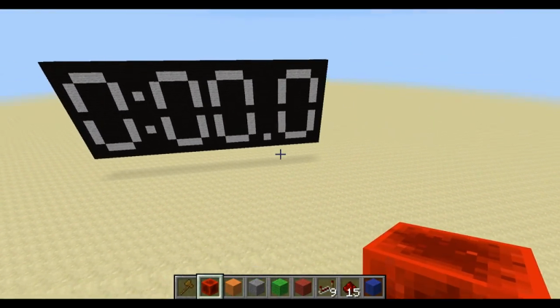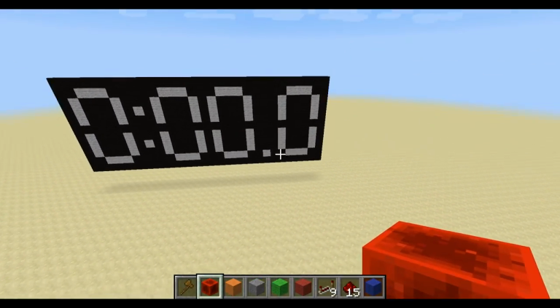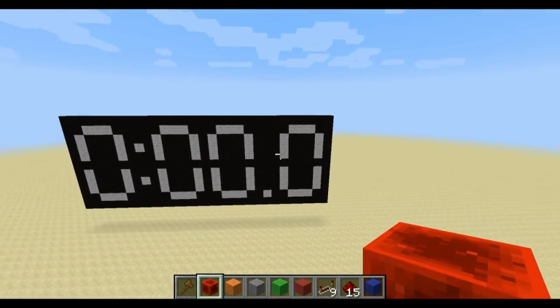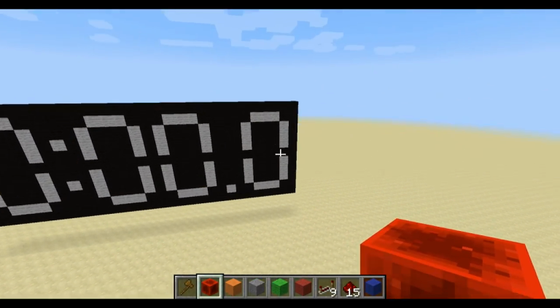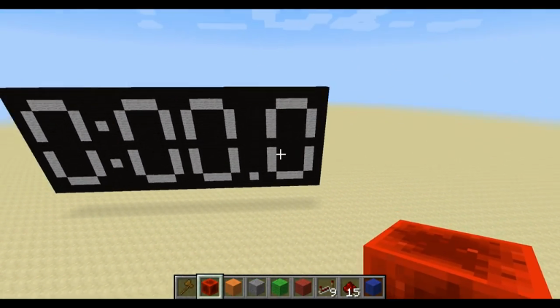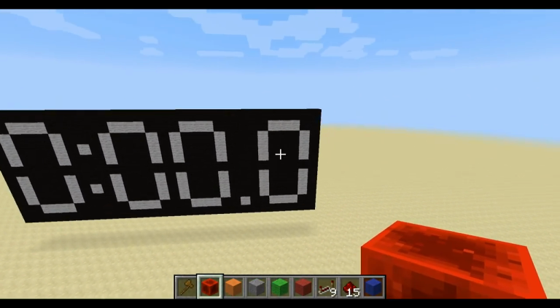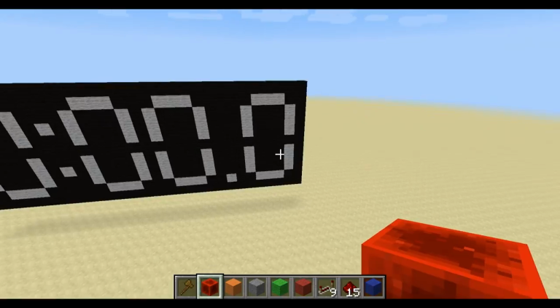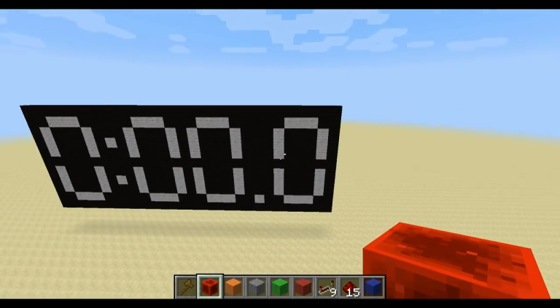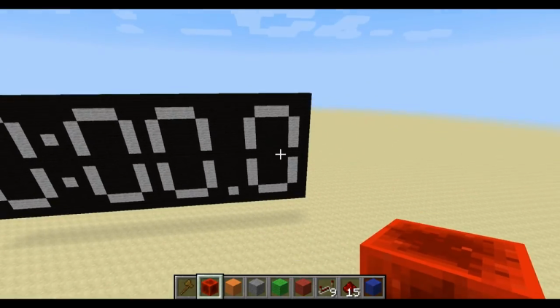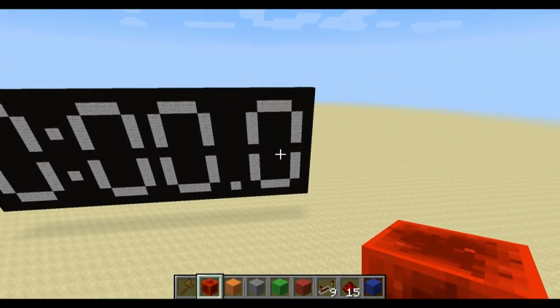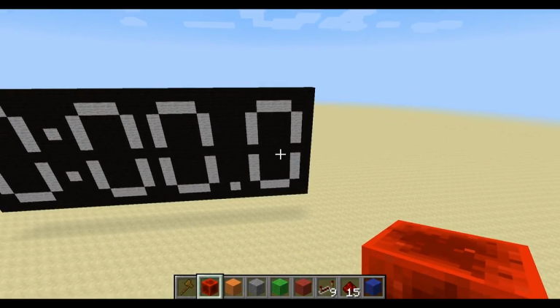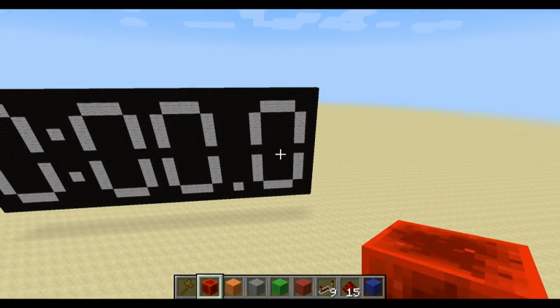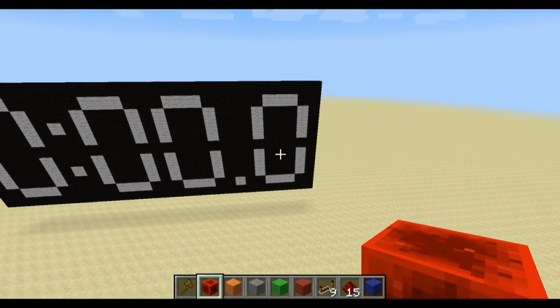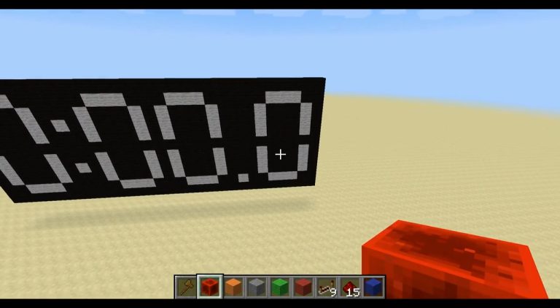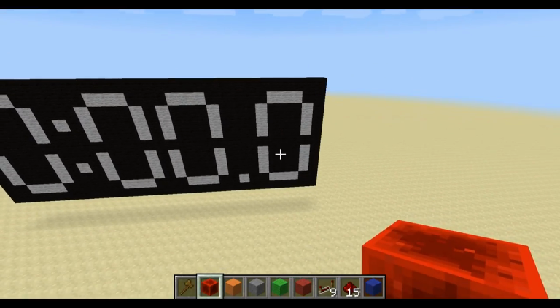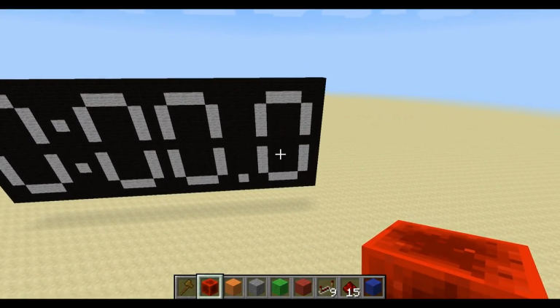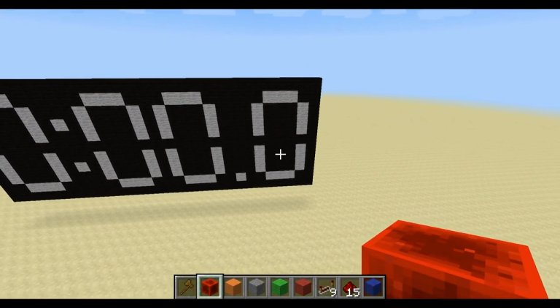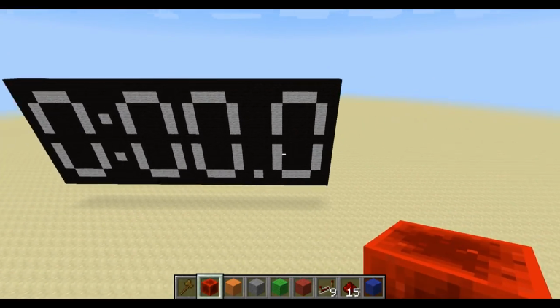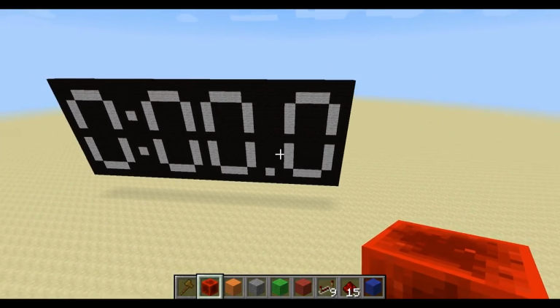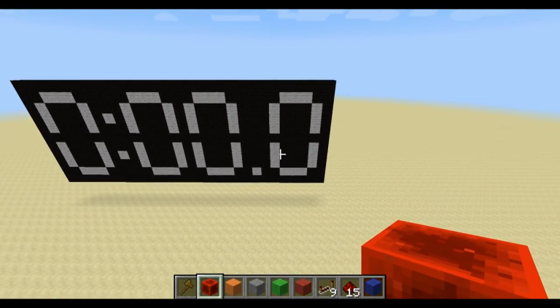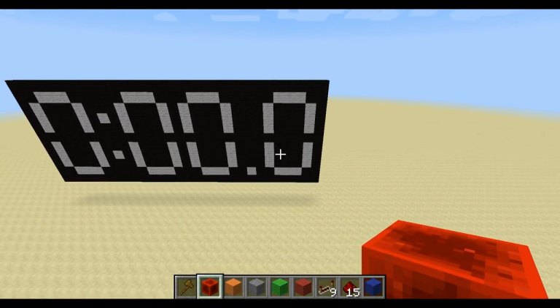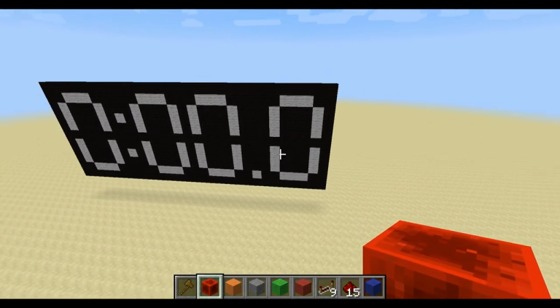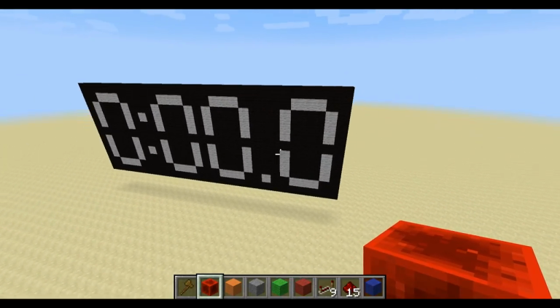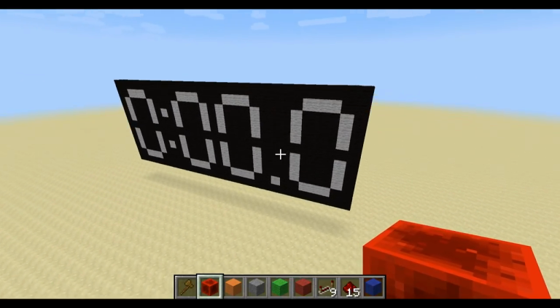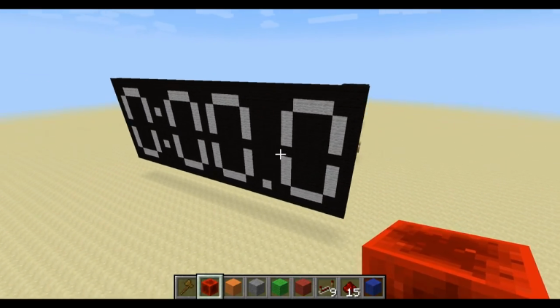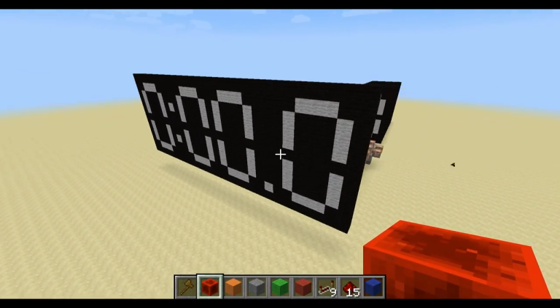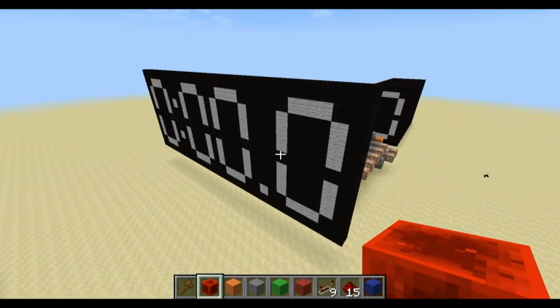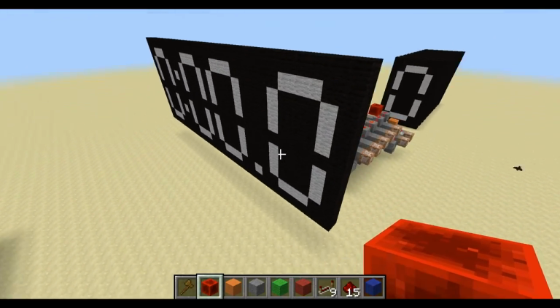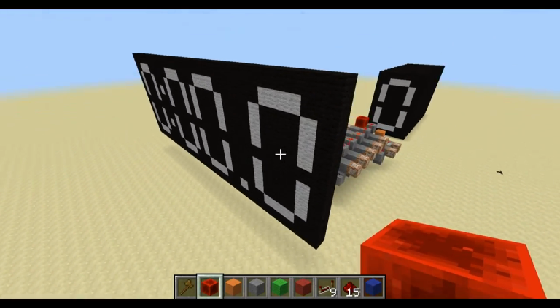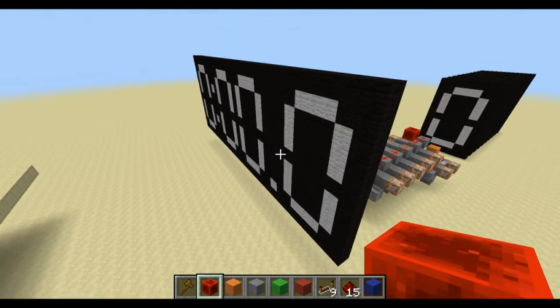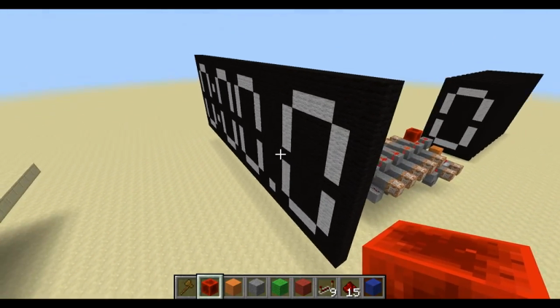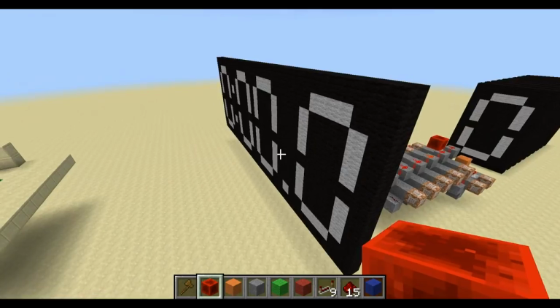And then once this makes a complete cycle — after that's made 10 — this one will go ahead and tell this one to go ahead and cycle. It just keeps working down the chain like that, so you could have an infinite number of these — it's just however many you're willing to put in. And it does update the display like every tenth of a second, so you can see it counting.